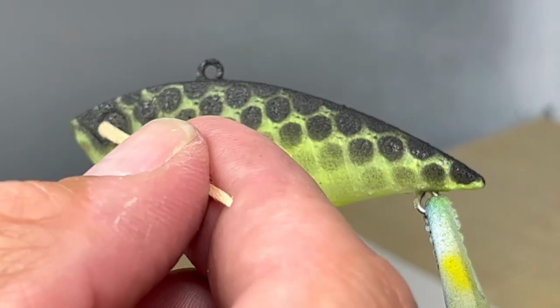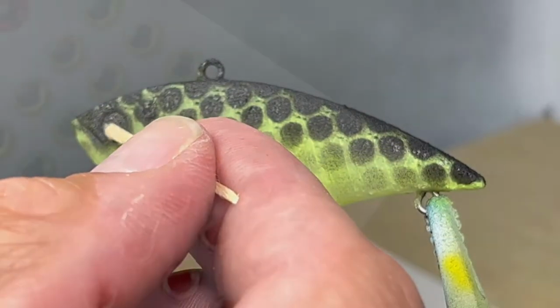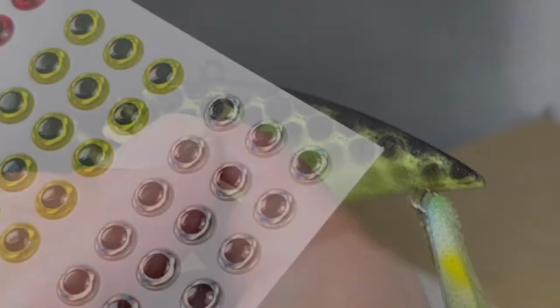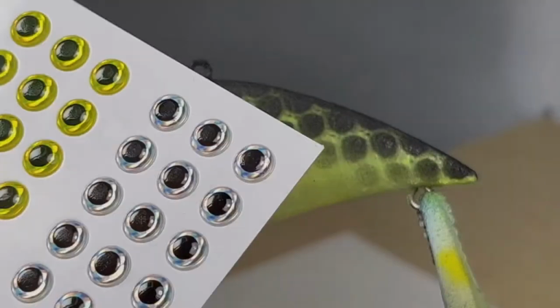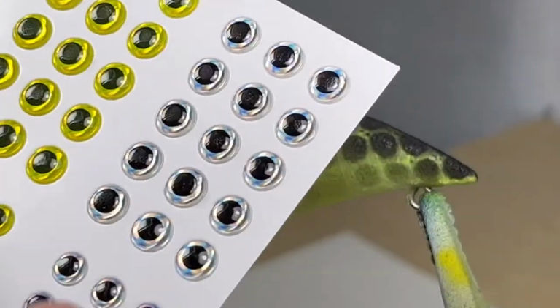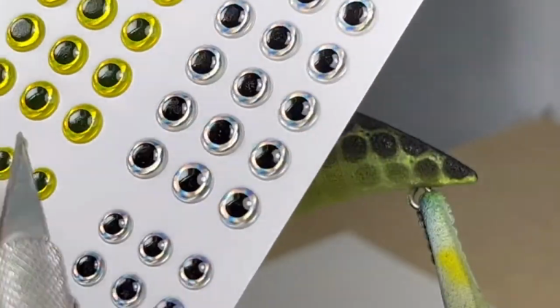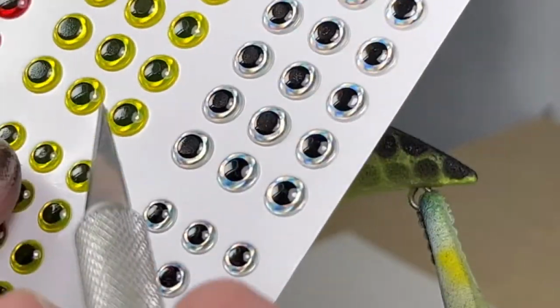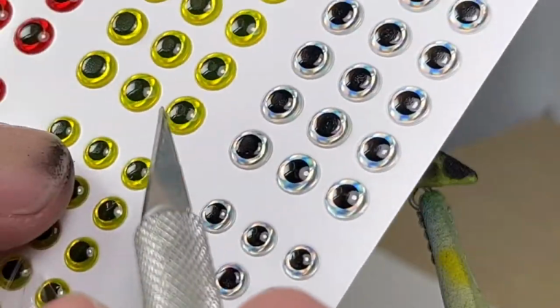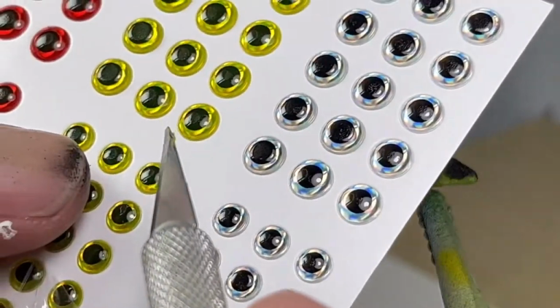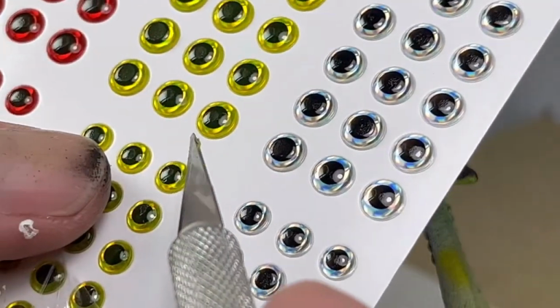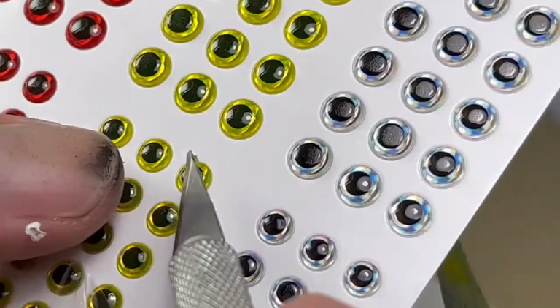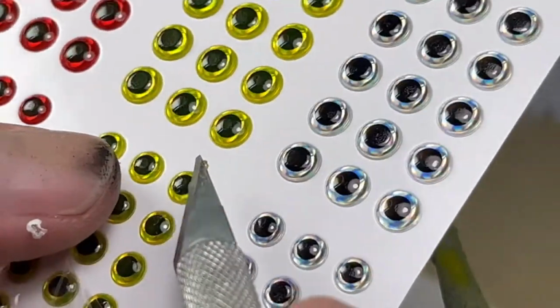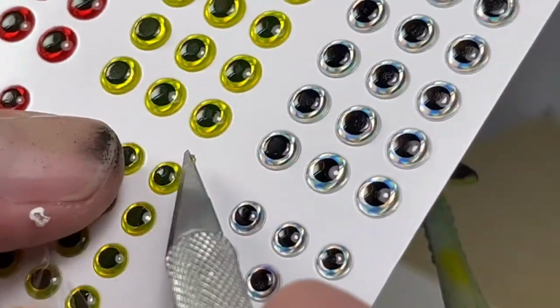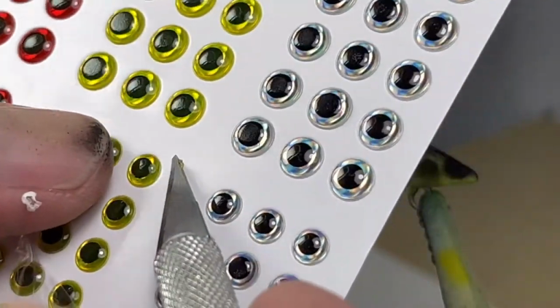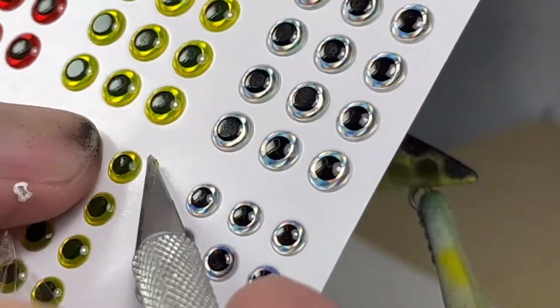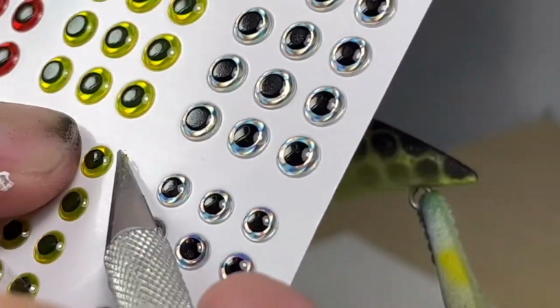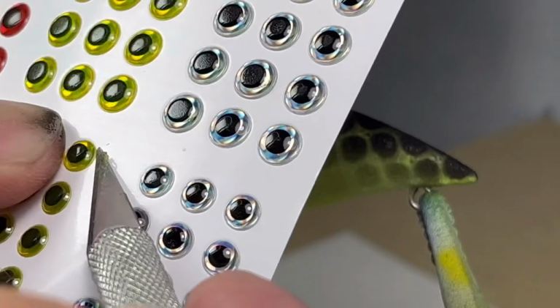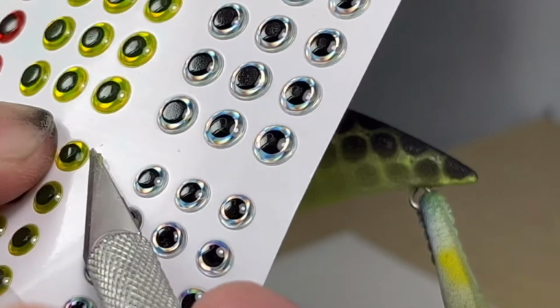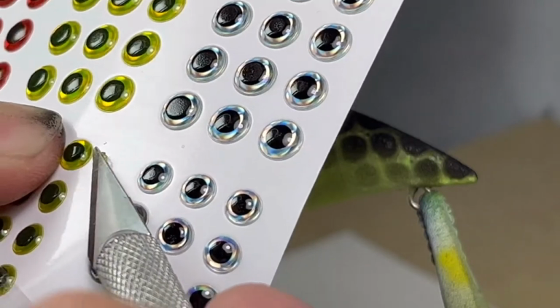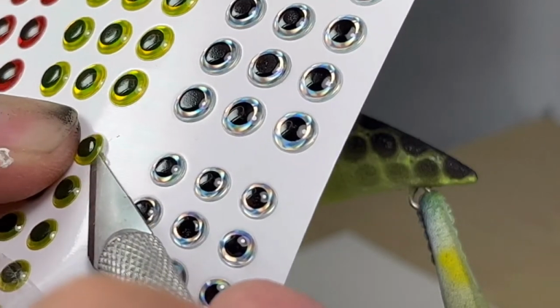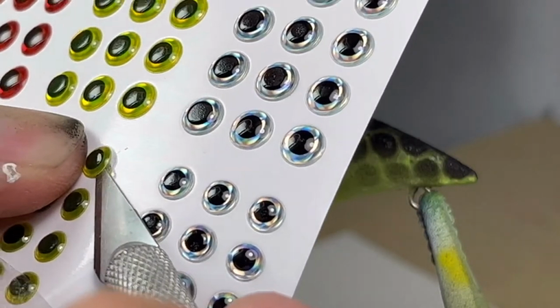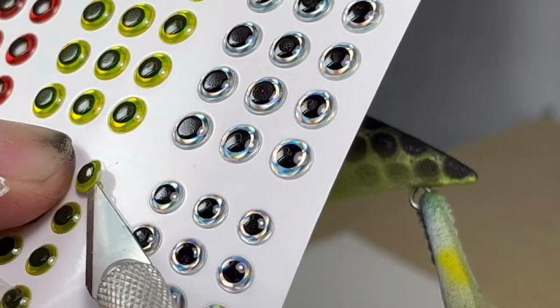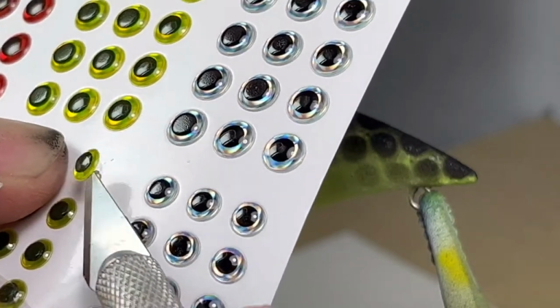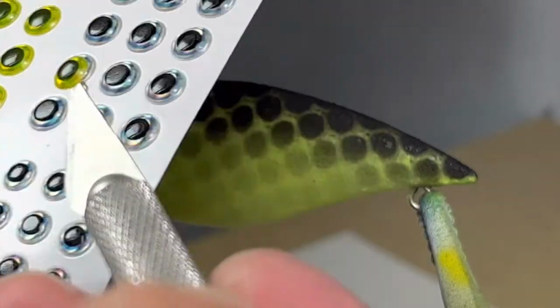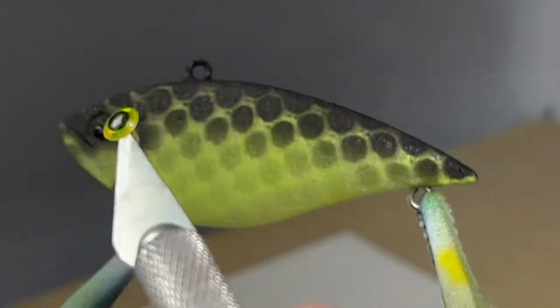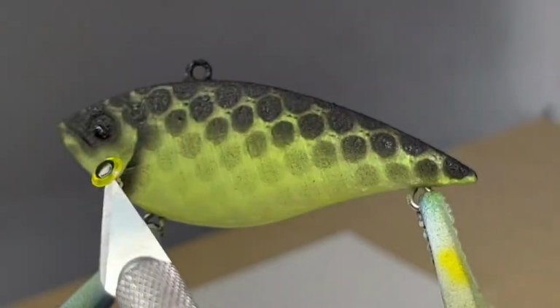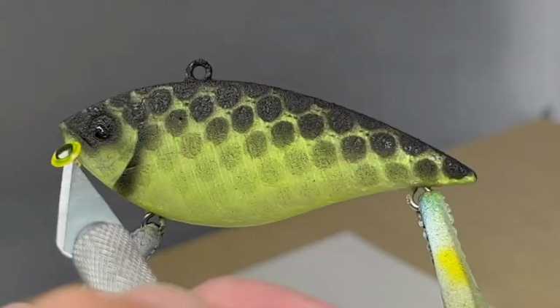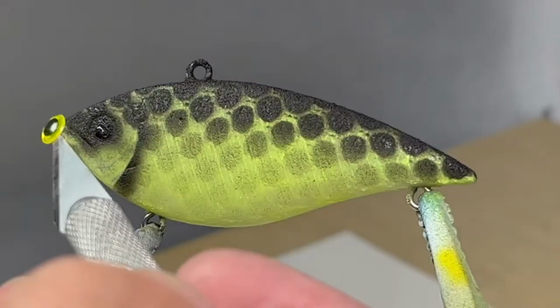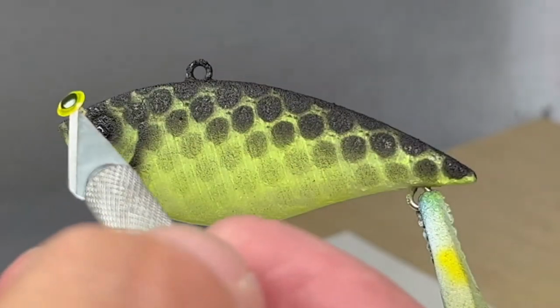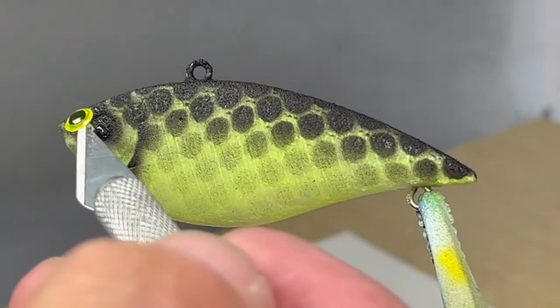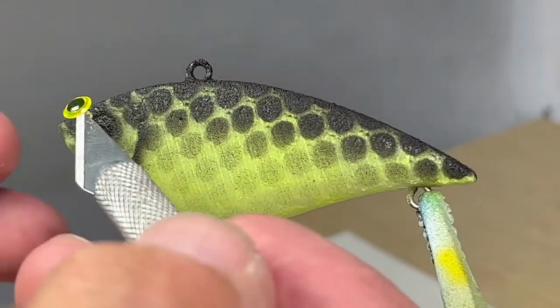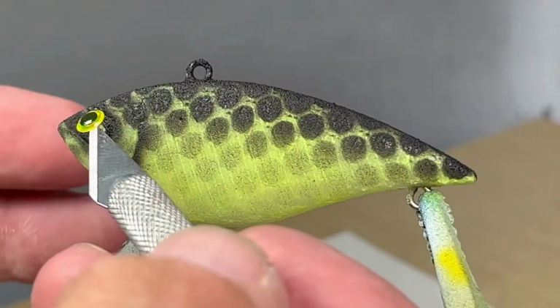It's time to add the eyes with a little superglue and a yellow eye.